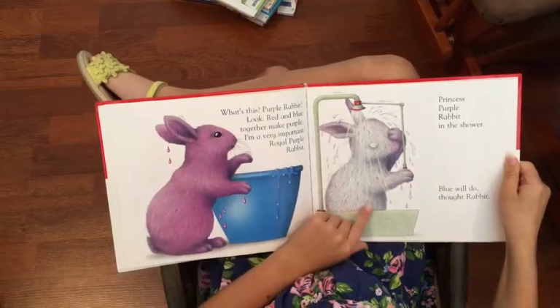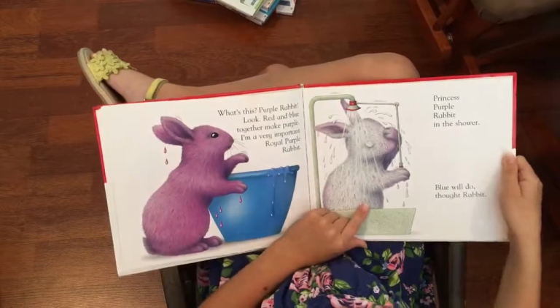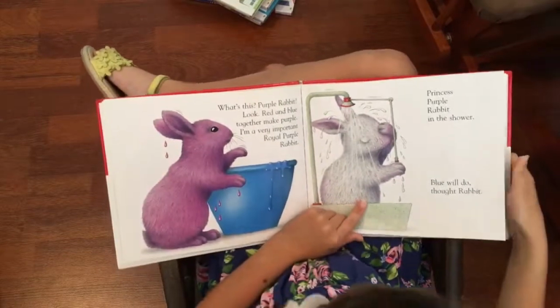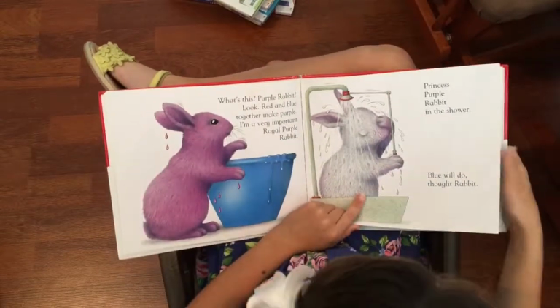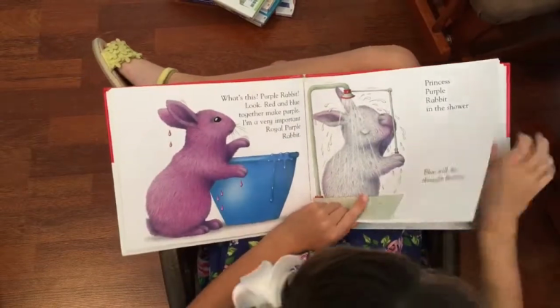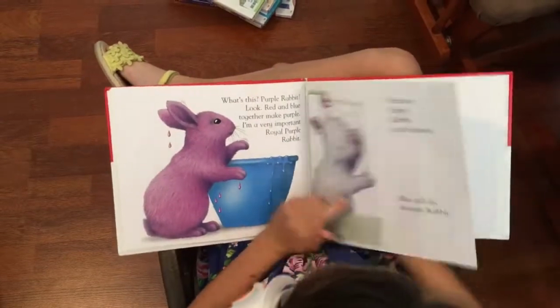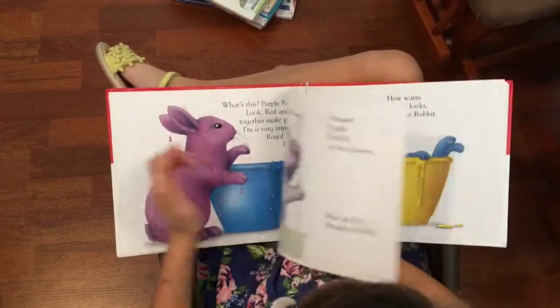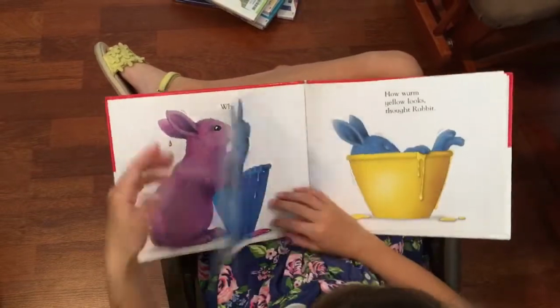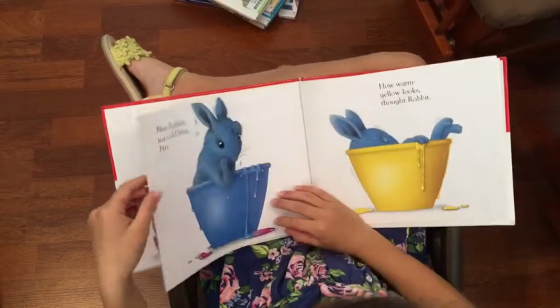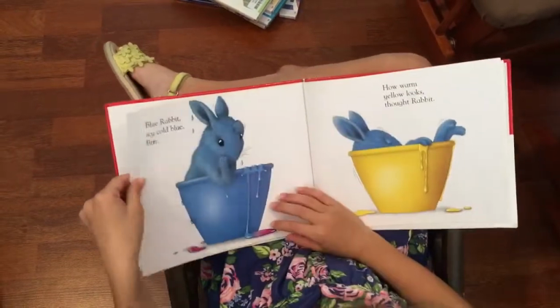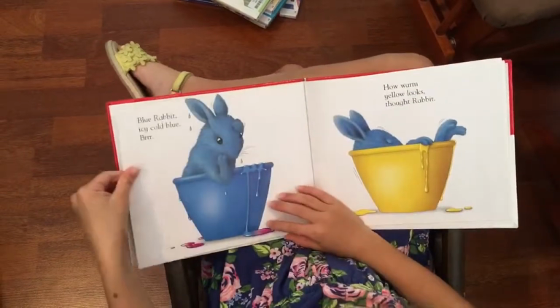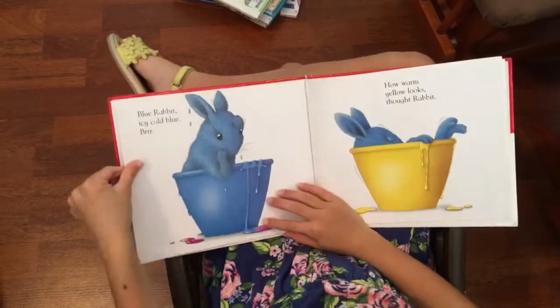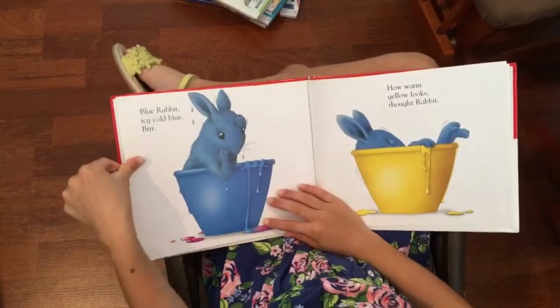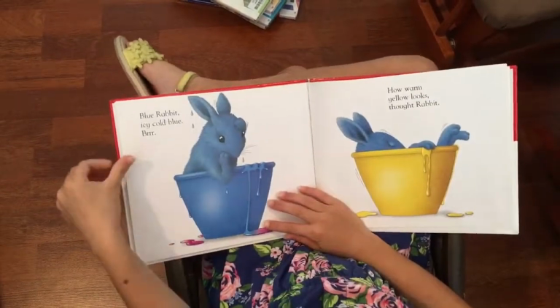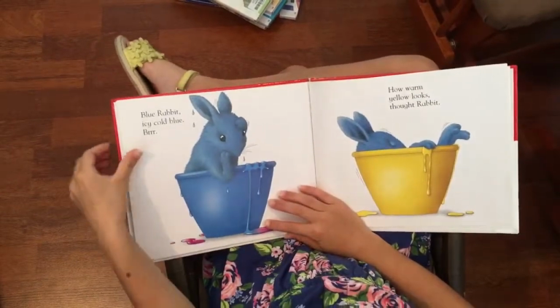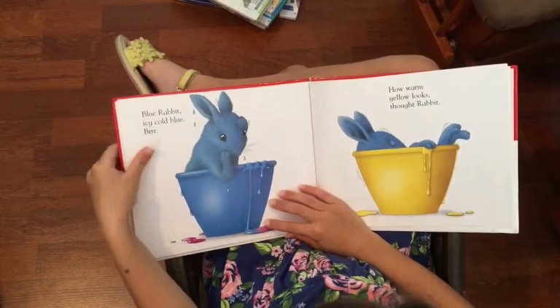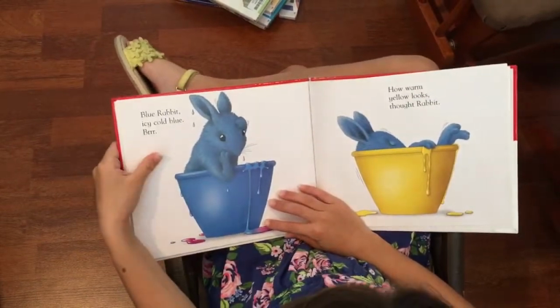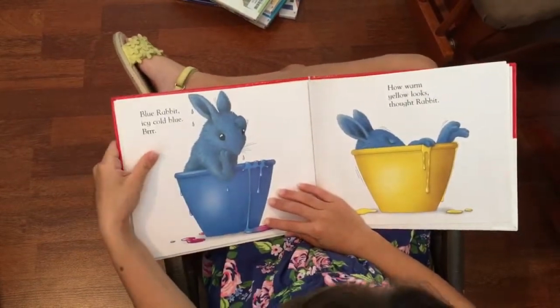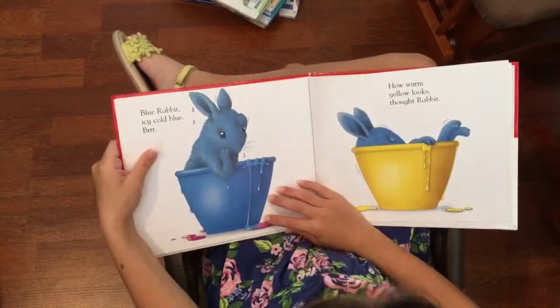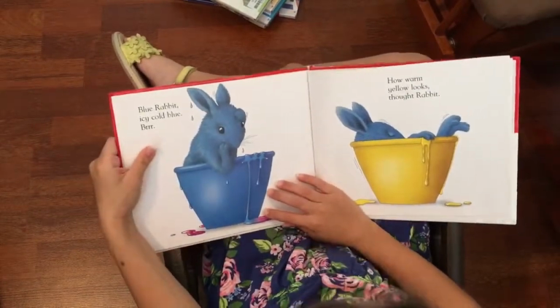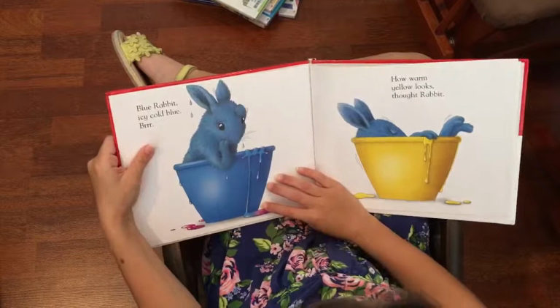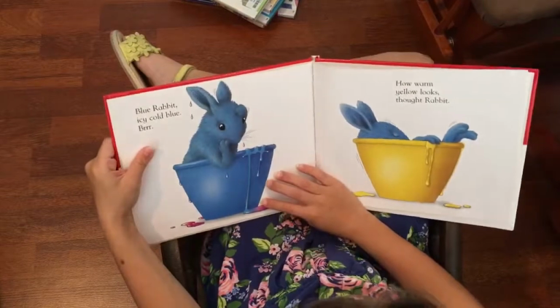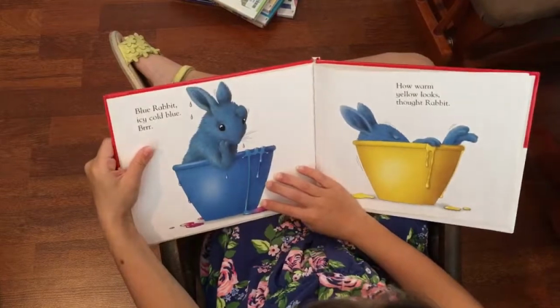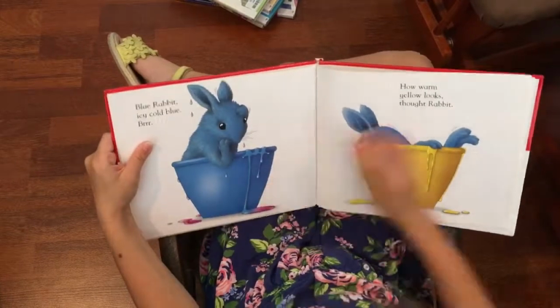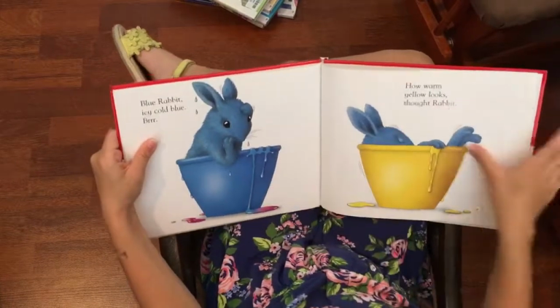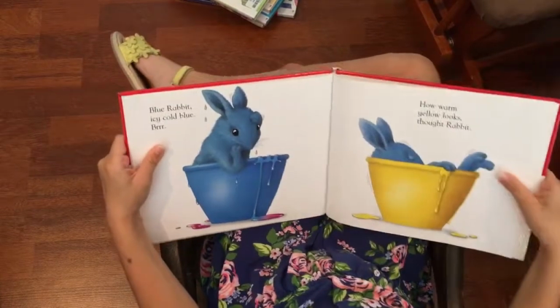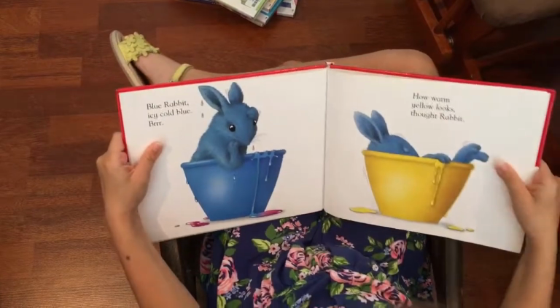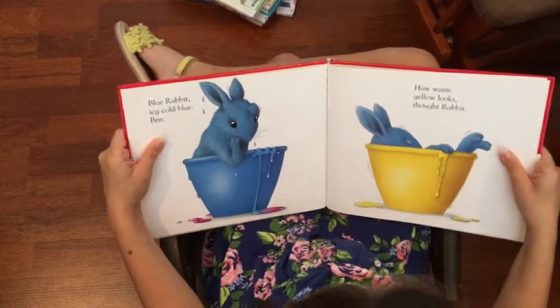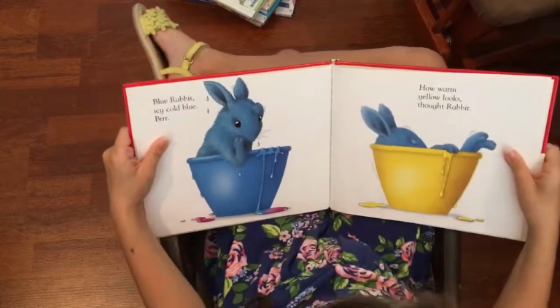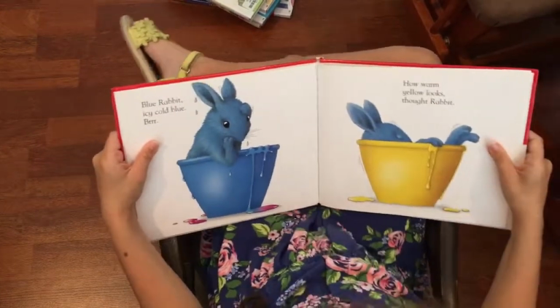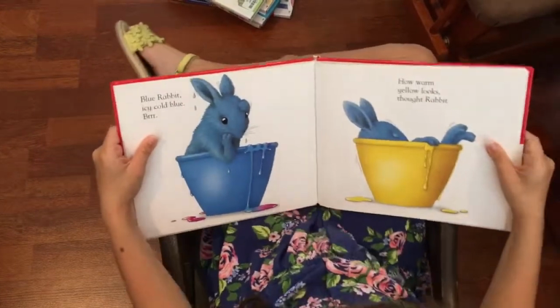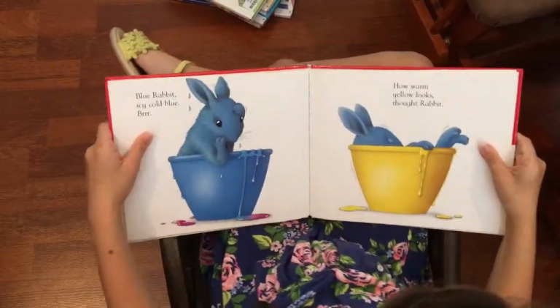Blue will do, thought Rabbit. A blue rabbit. Icy cold blue. Brrrr.